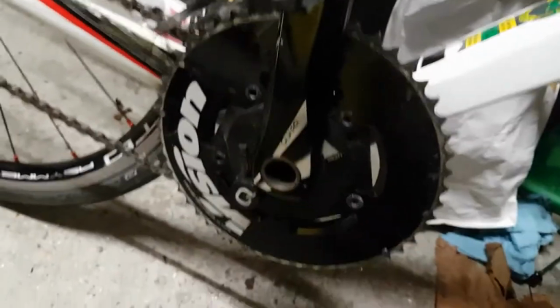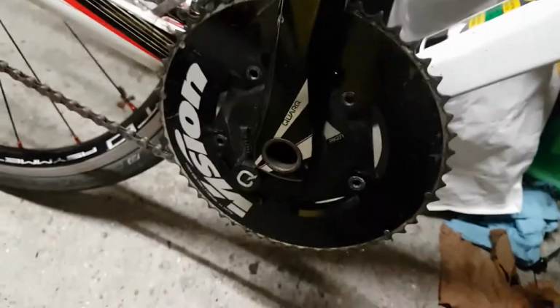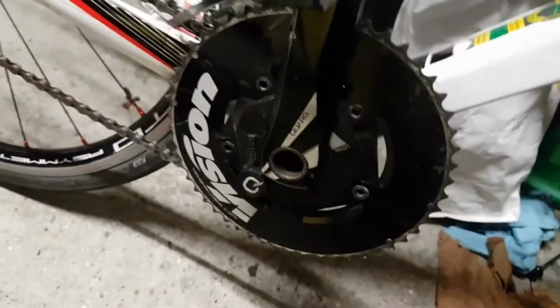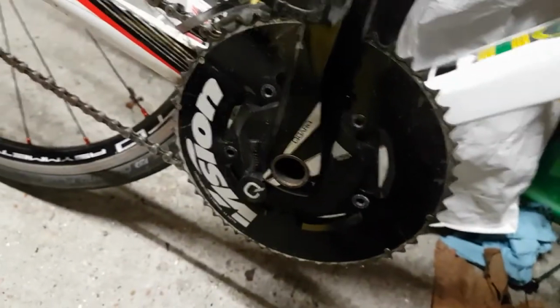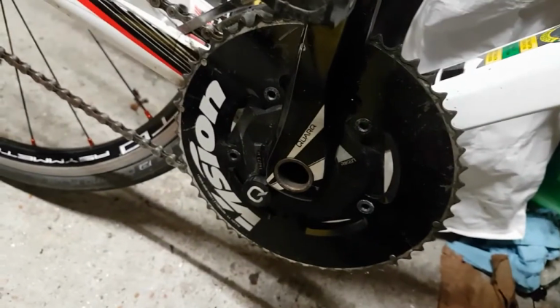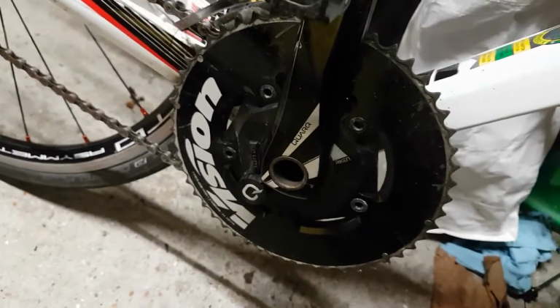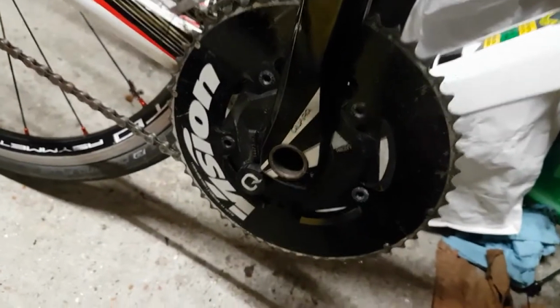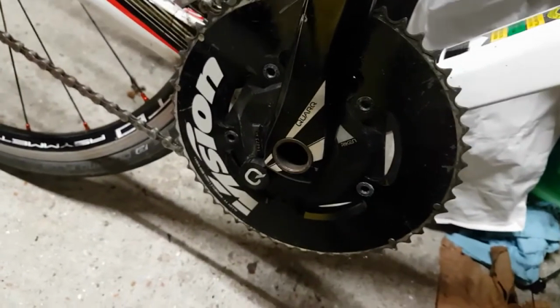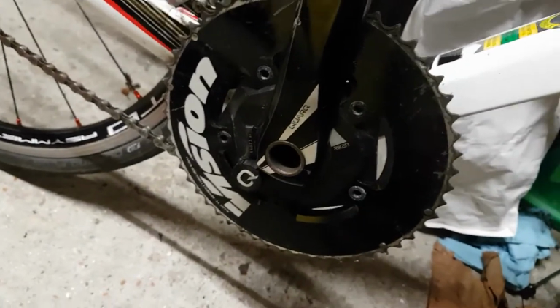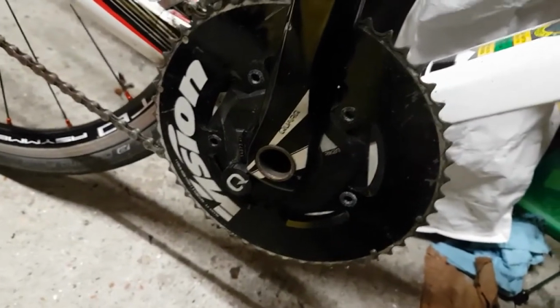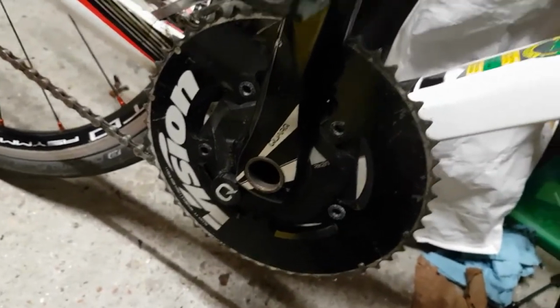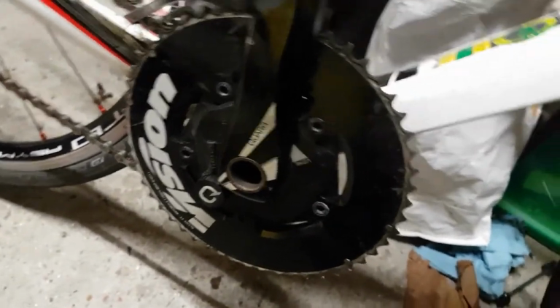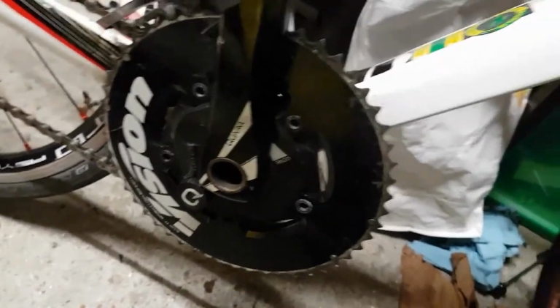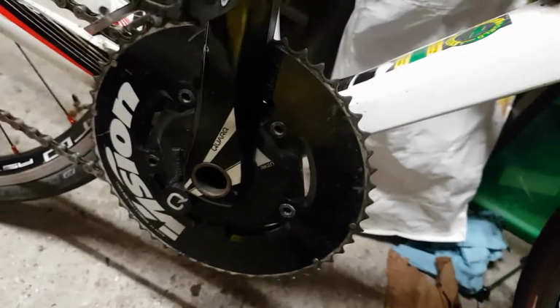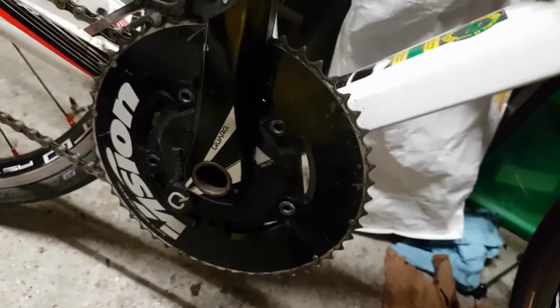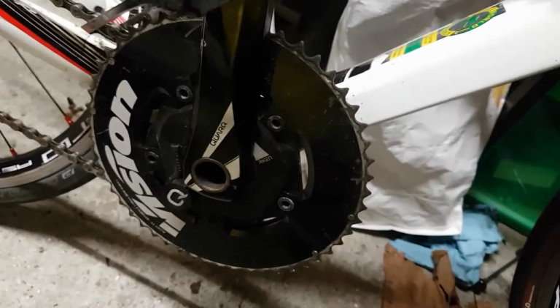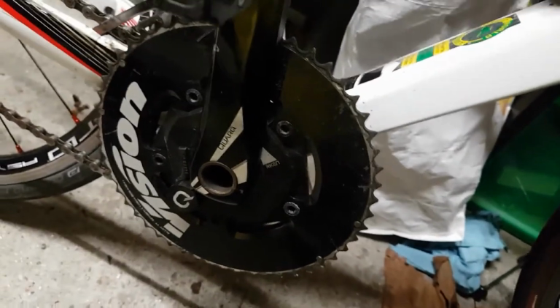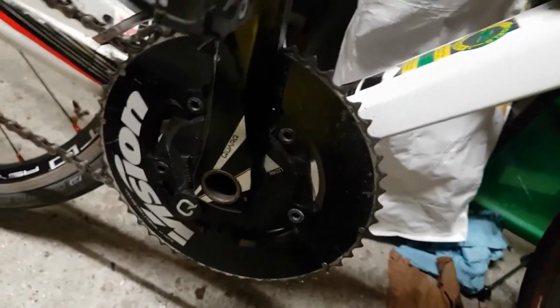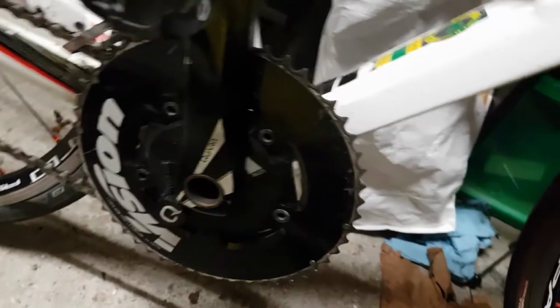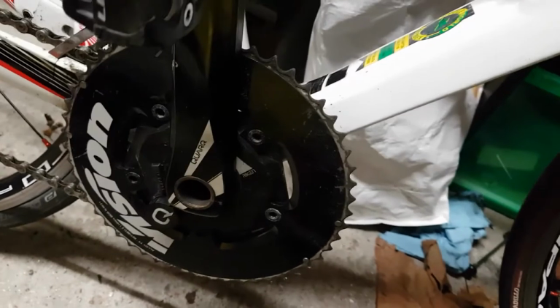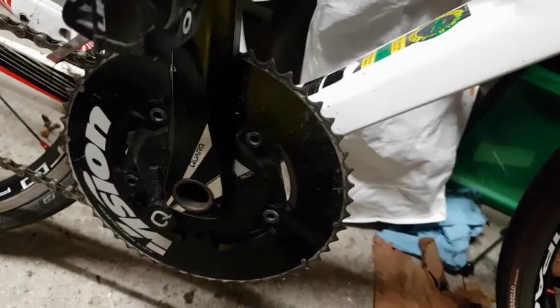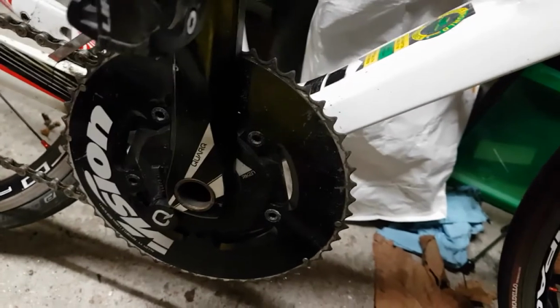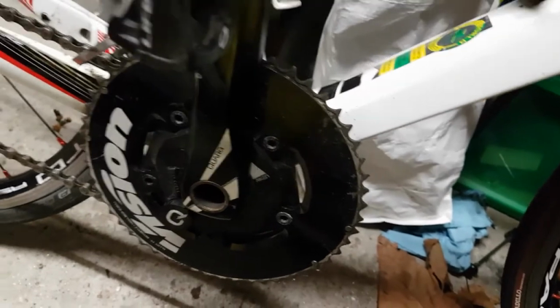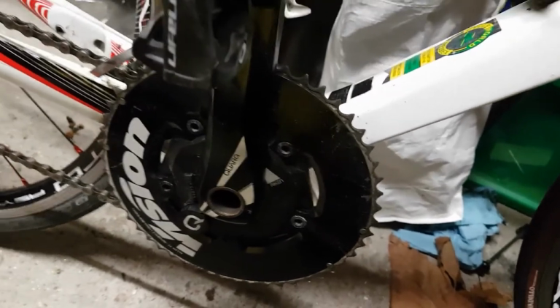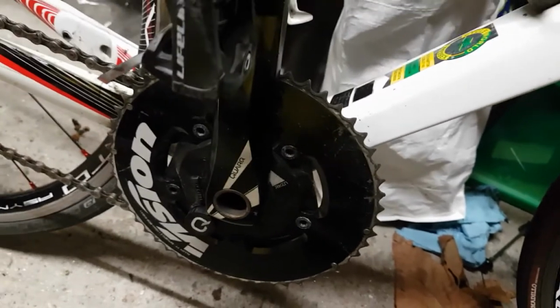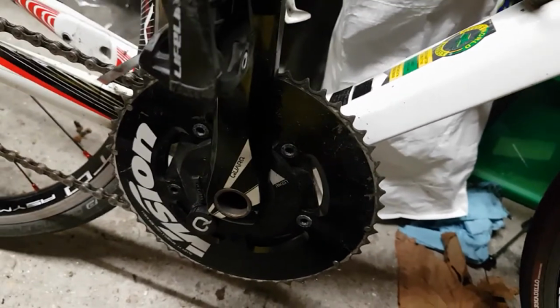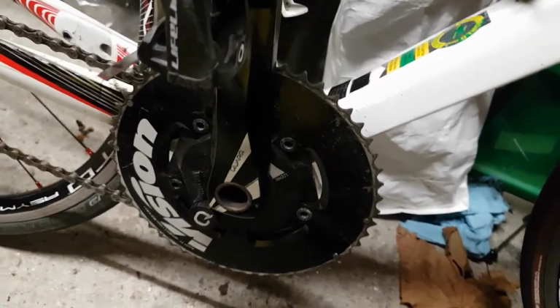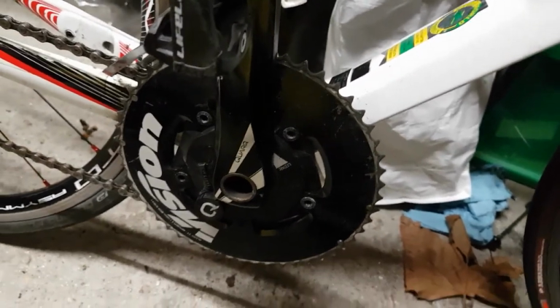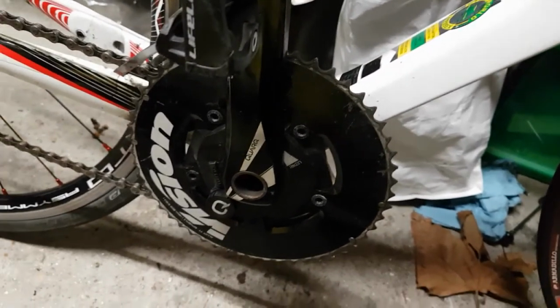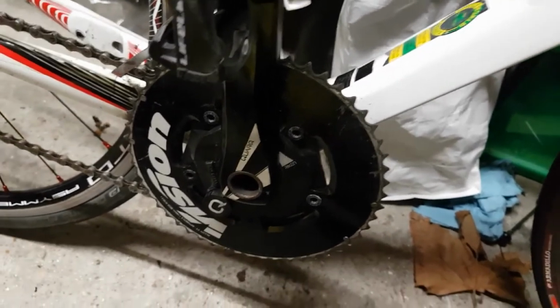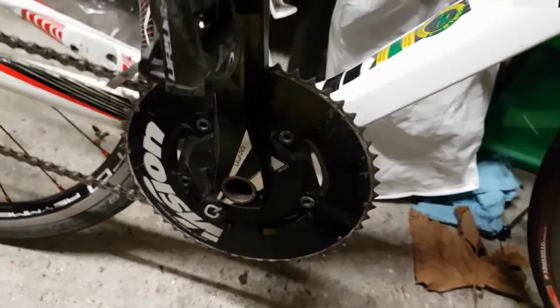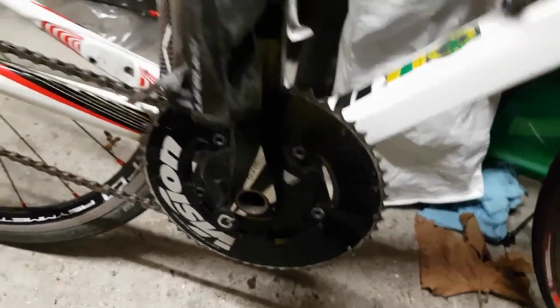My Quark is so annoying — to take off the chainrings you have to take off the entire crankset. Fun times.